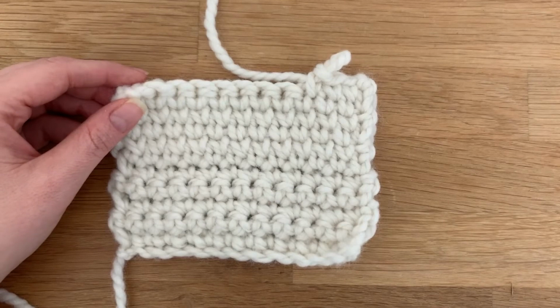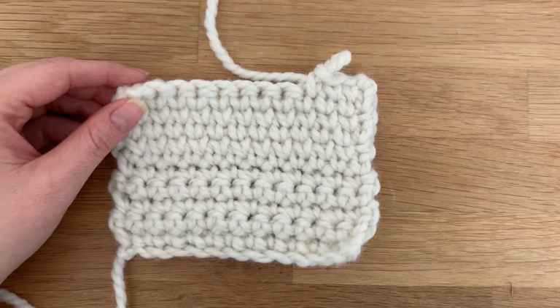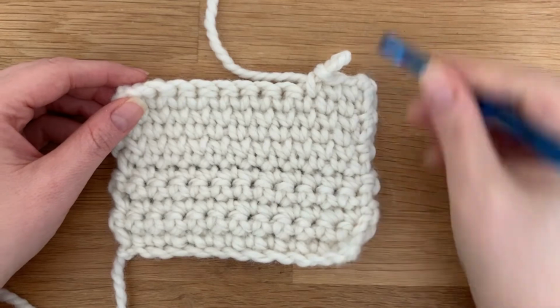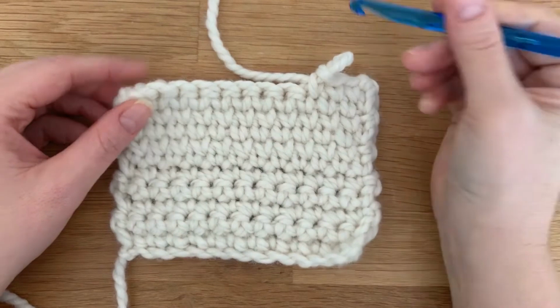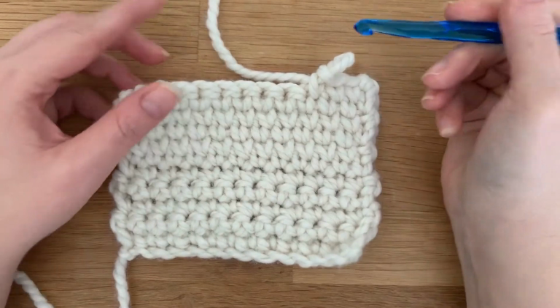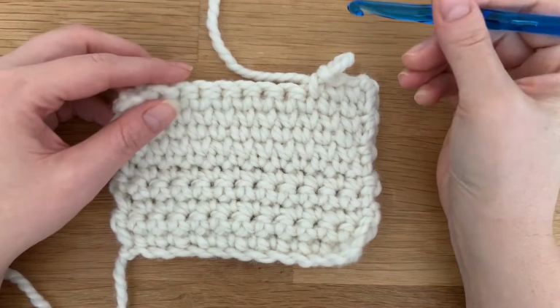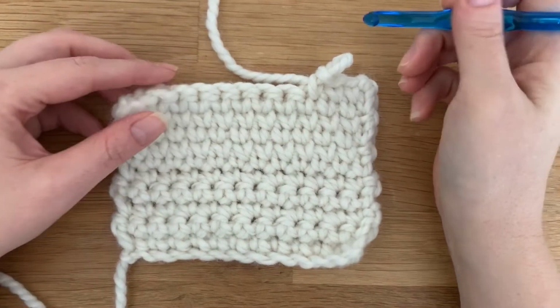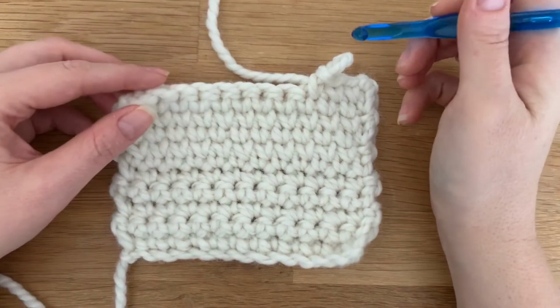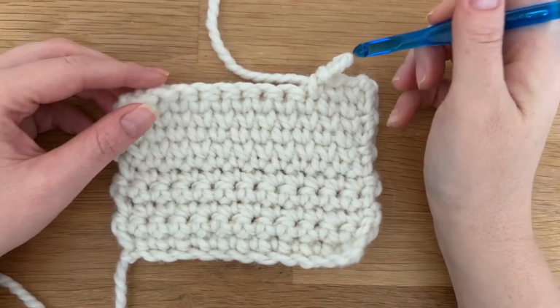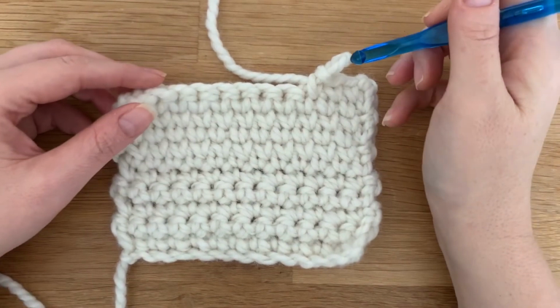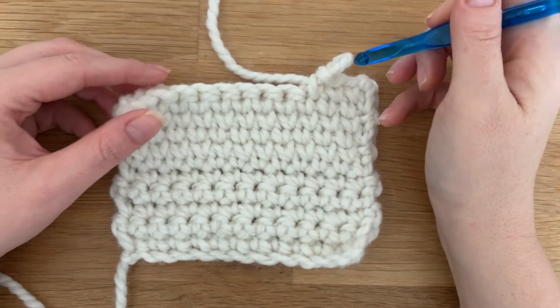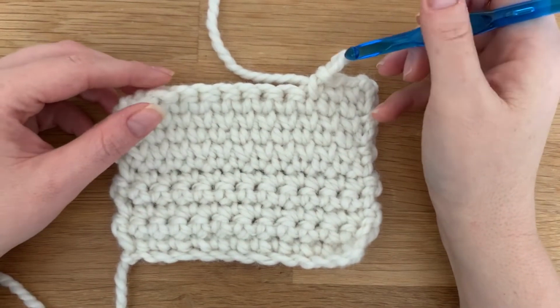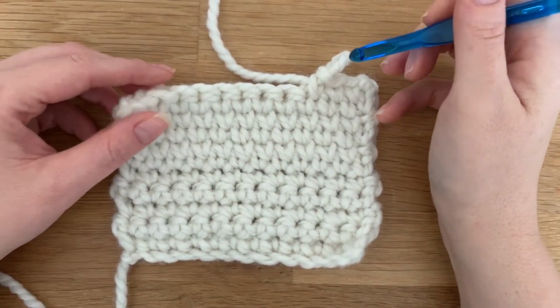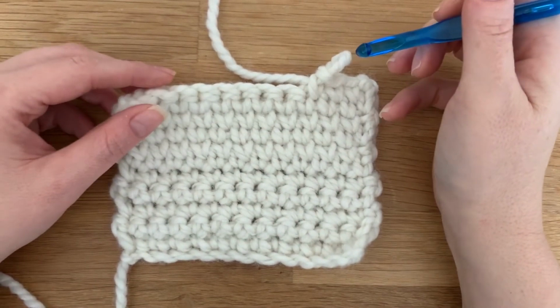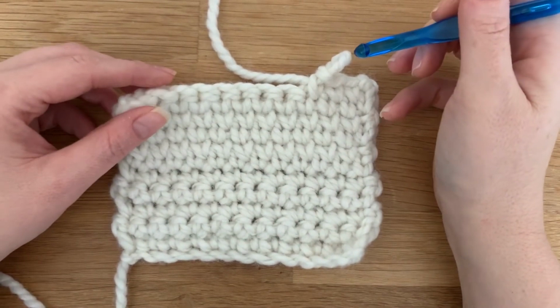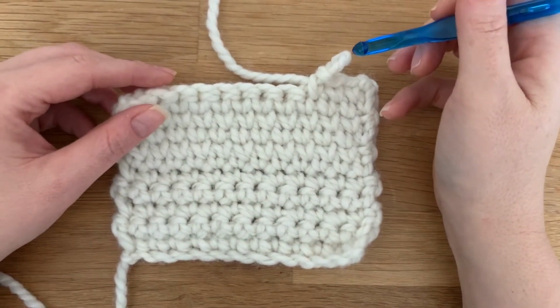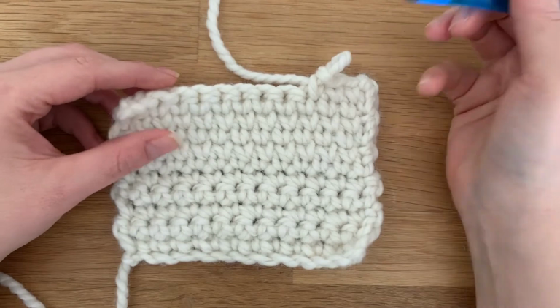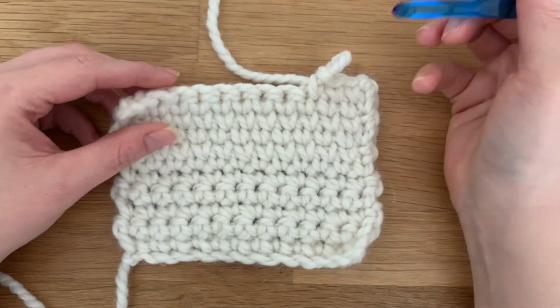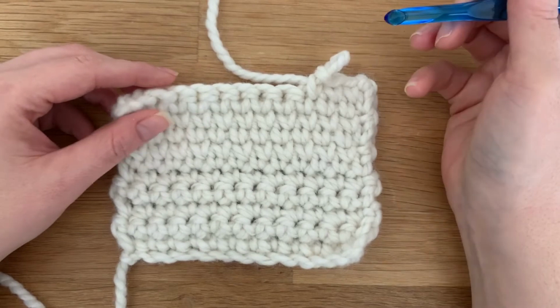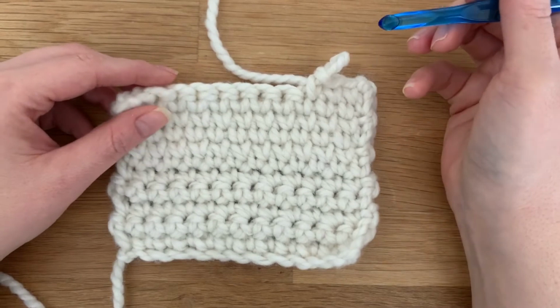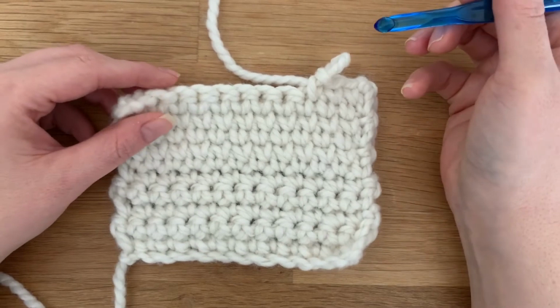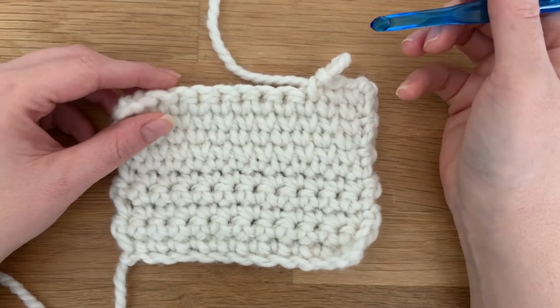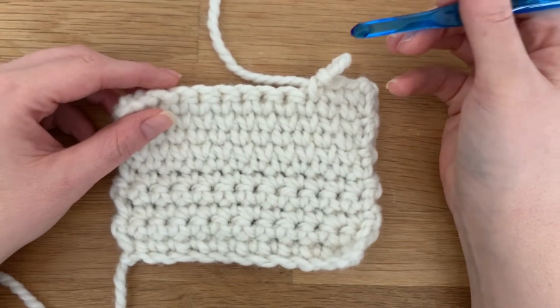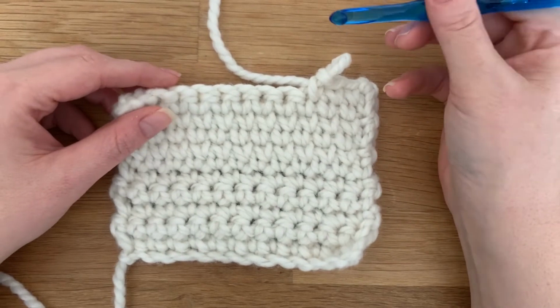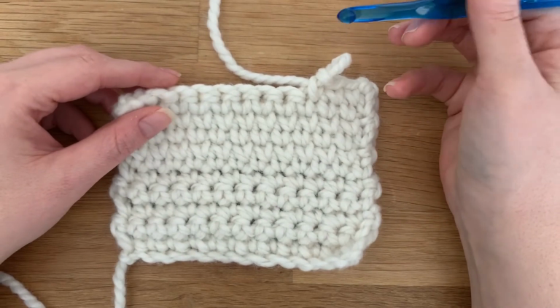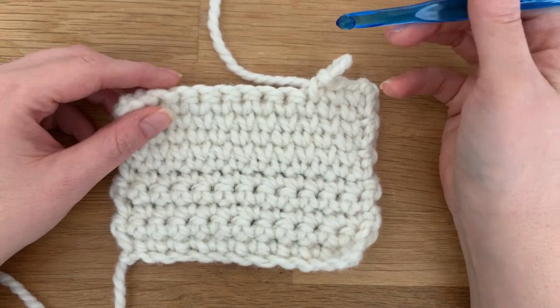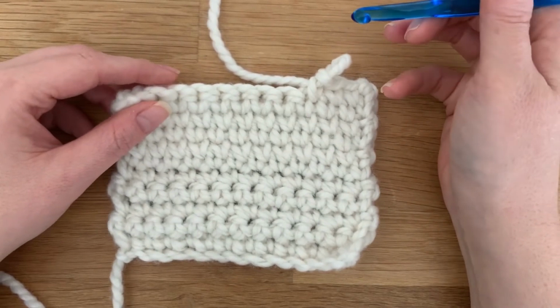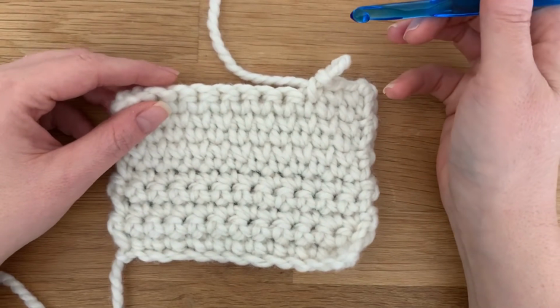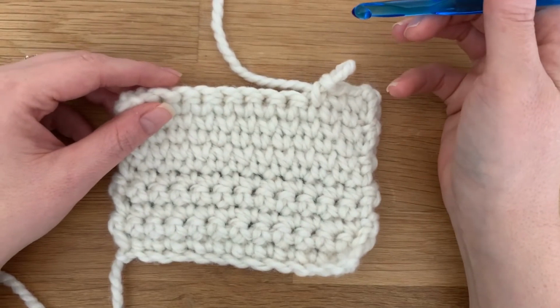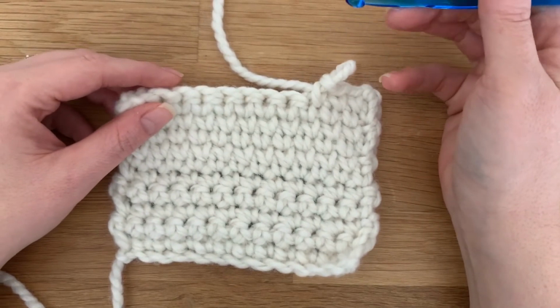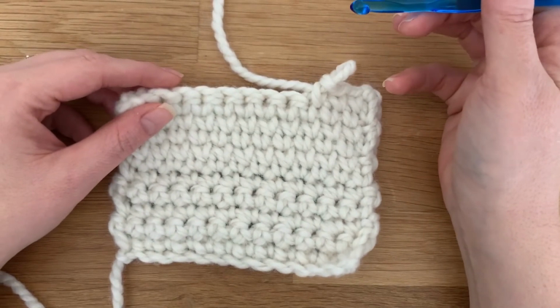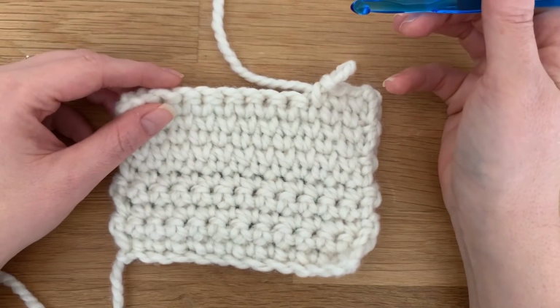Hello friends, it's Erin with Simply Made by Erin. Today I'm going to show you a quick crochet stitch called the waistcoat stitch.